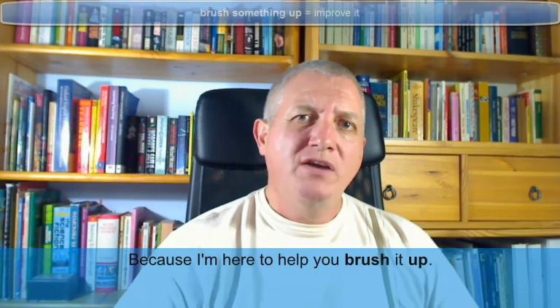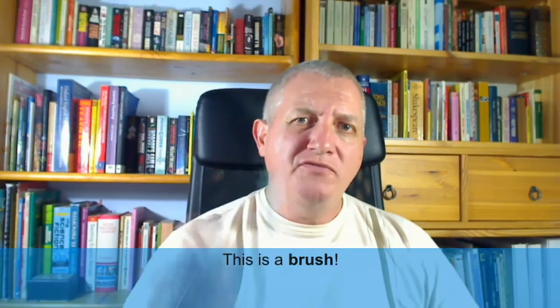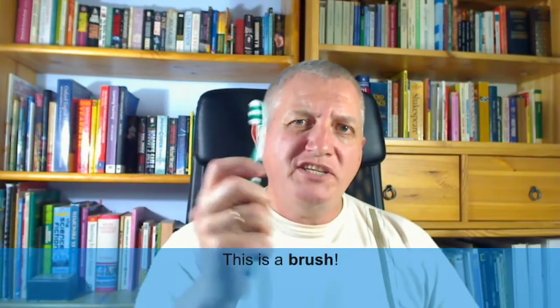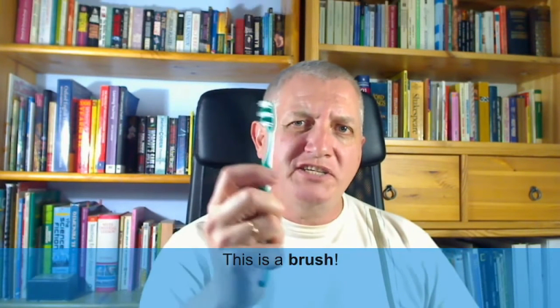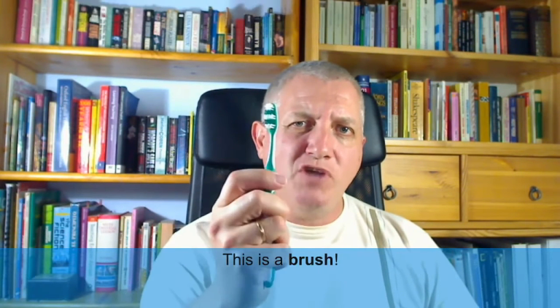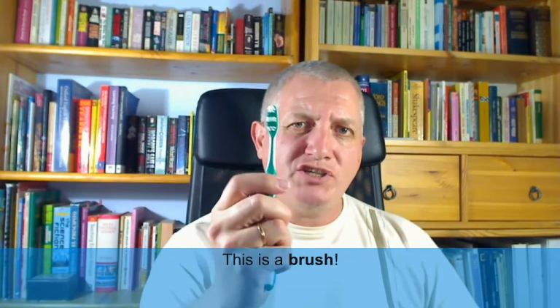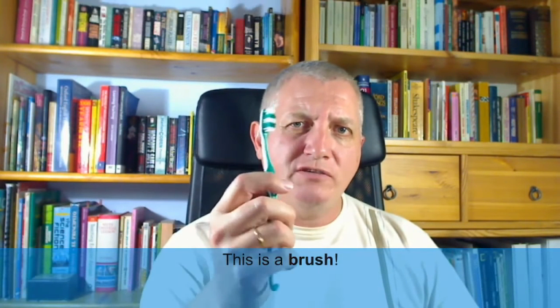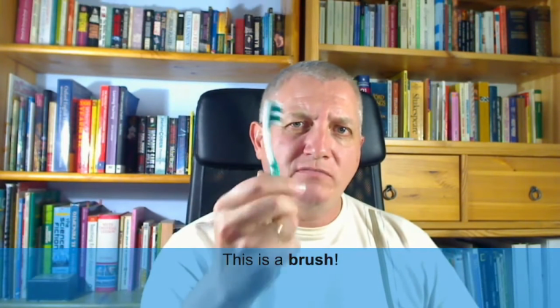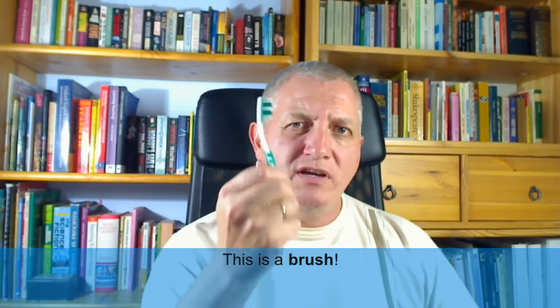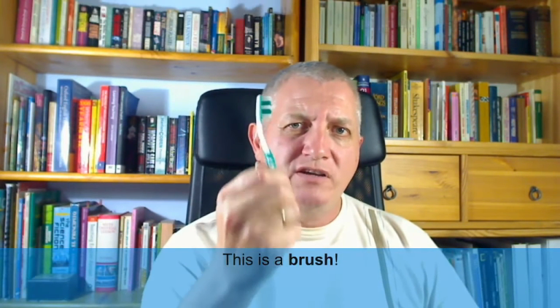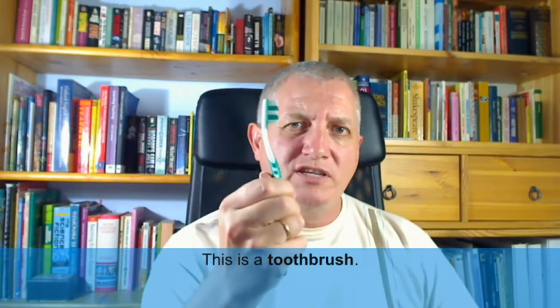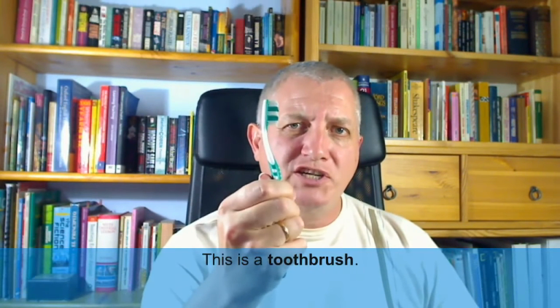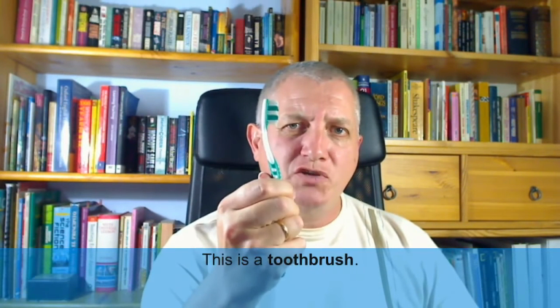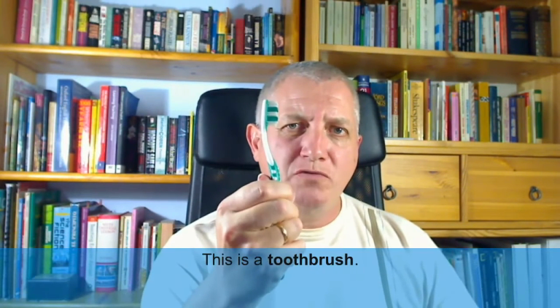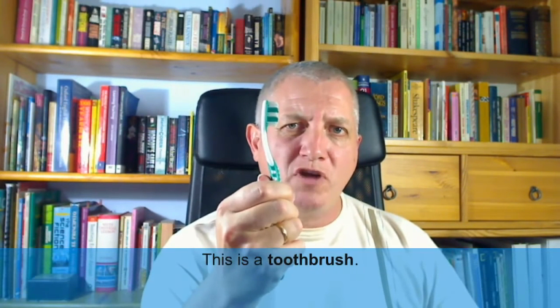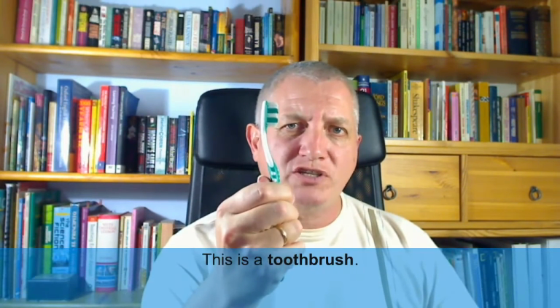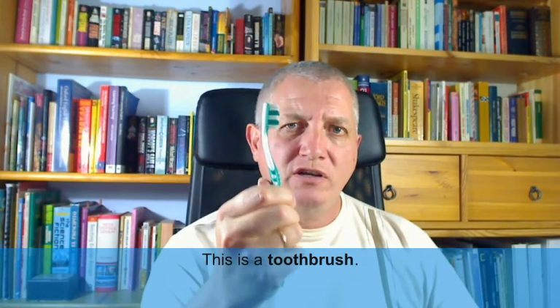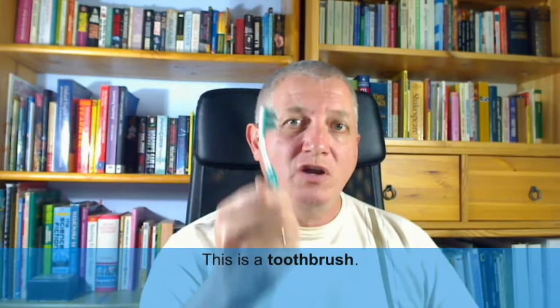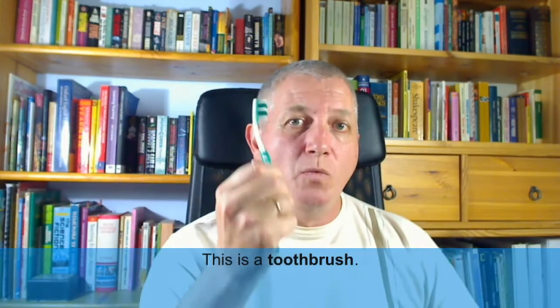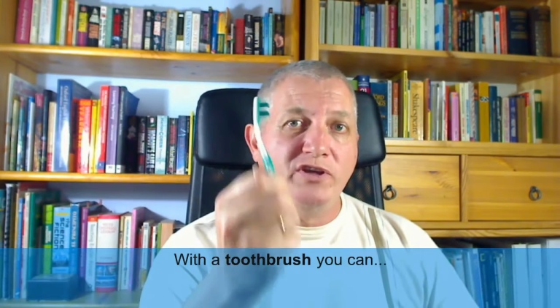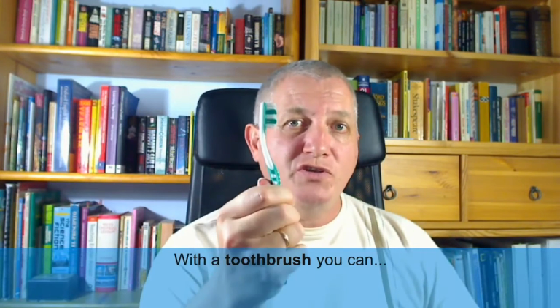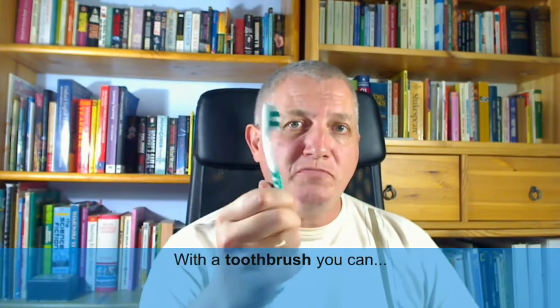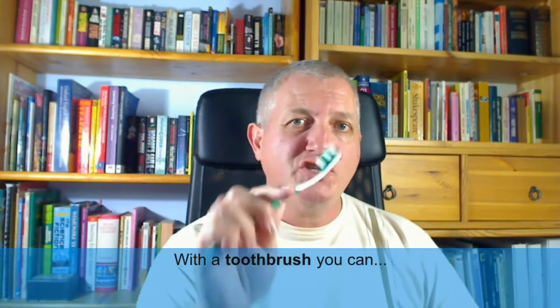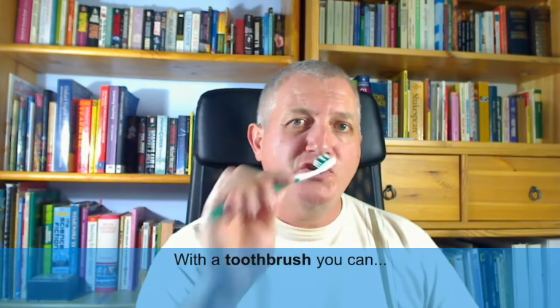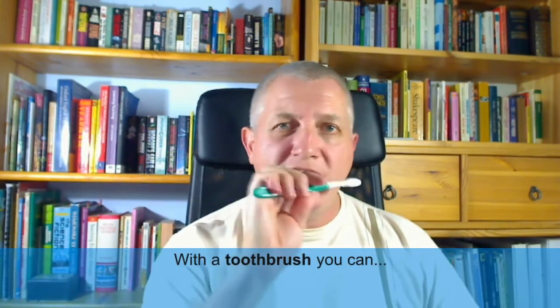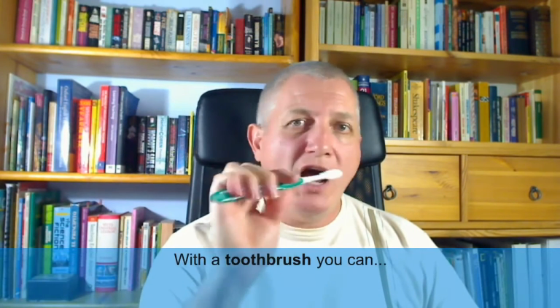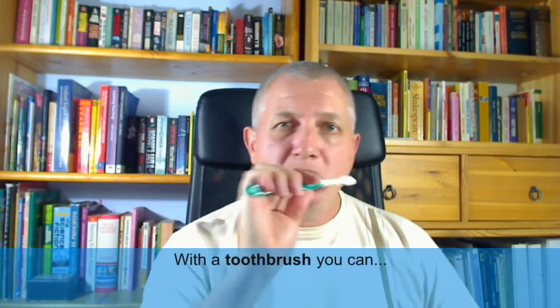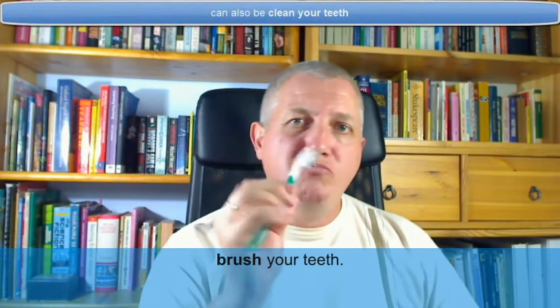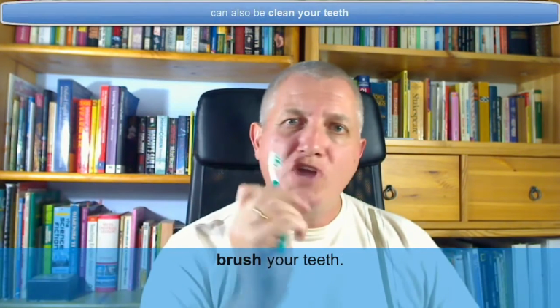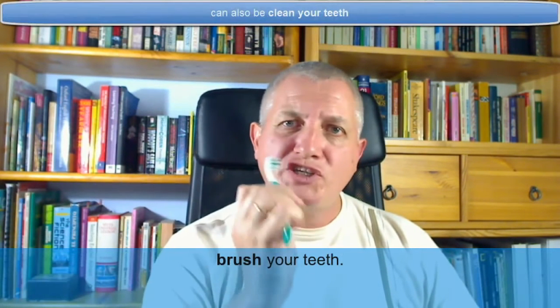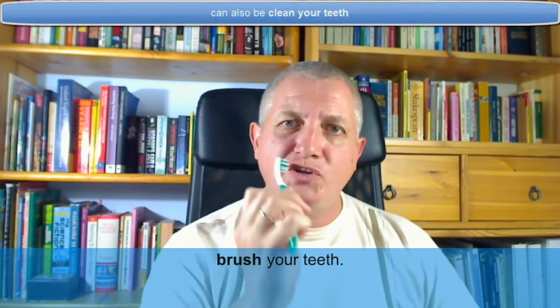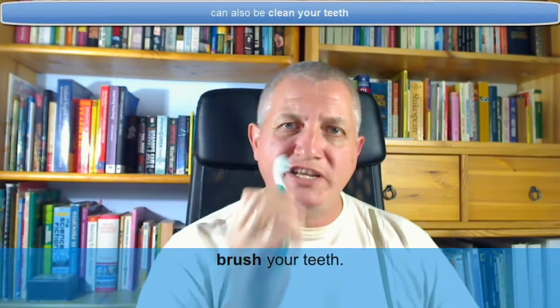This is a brush. This is a toothbrush. With a toothbrush, you can brush your teeth.